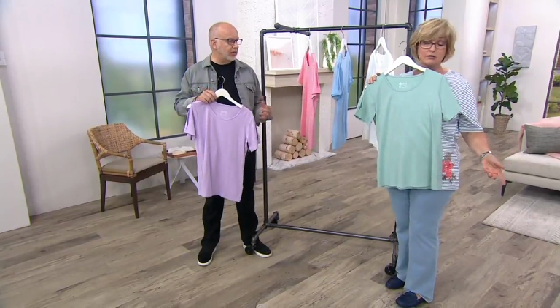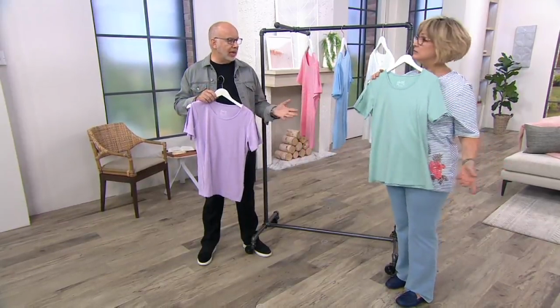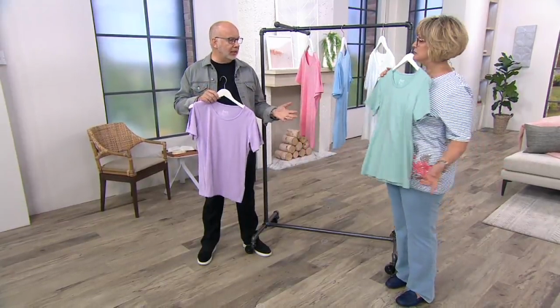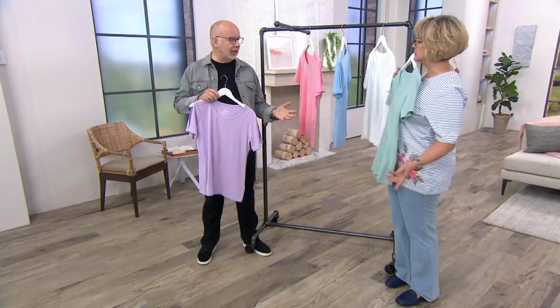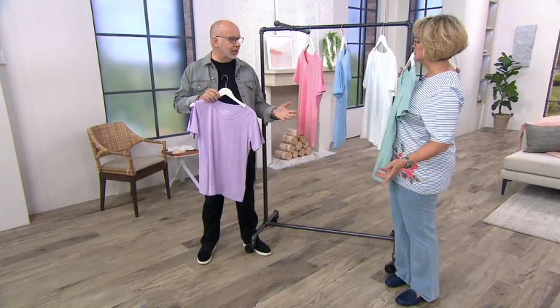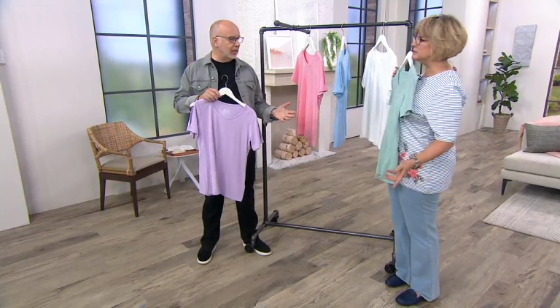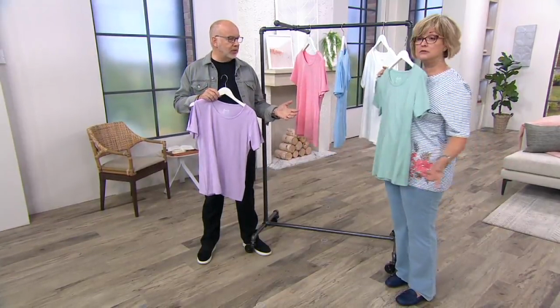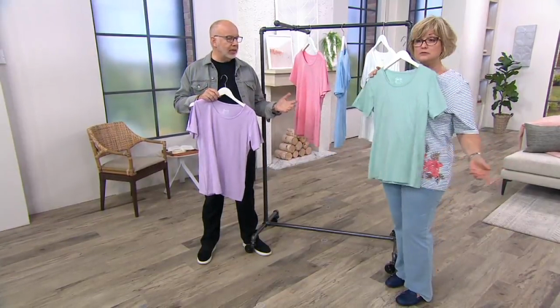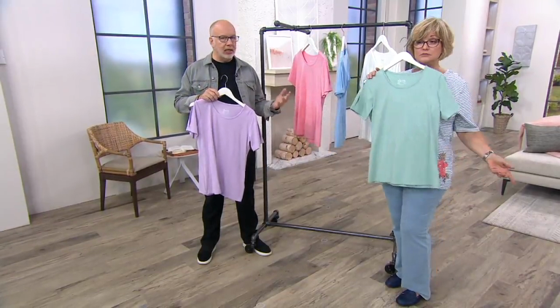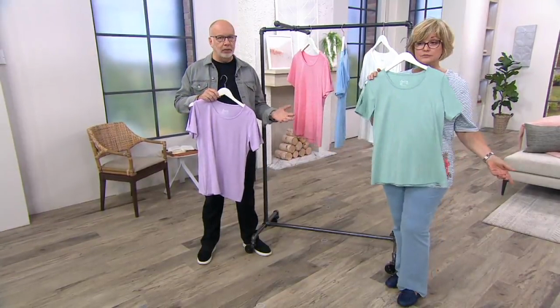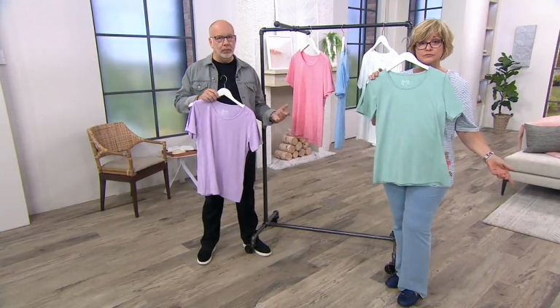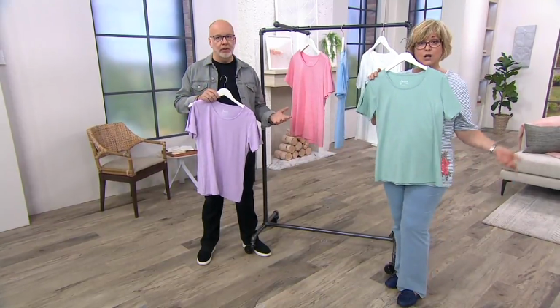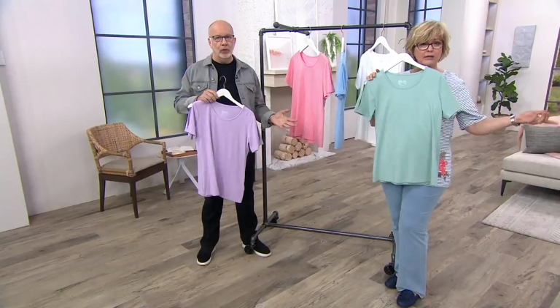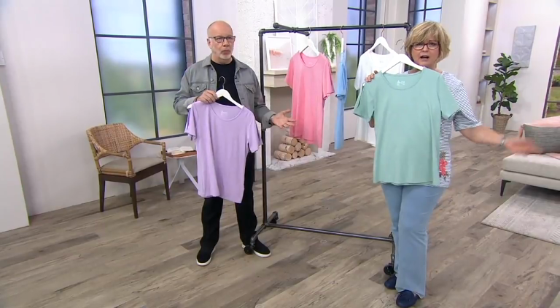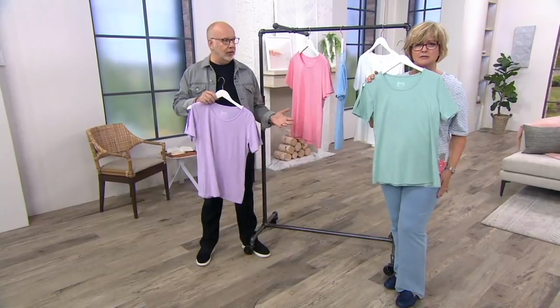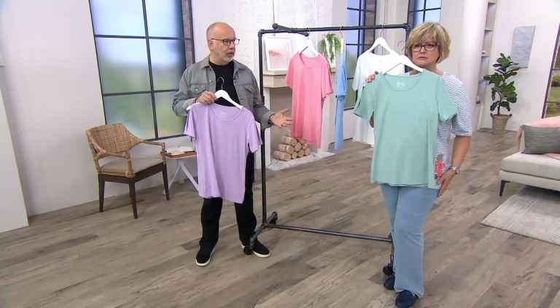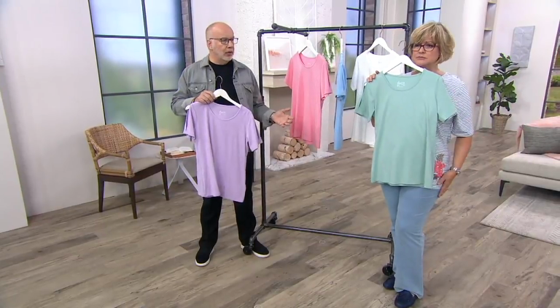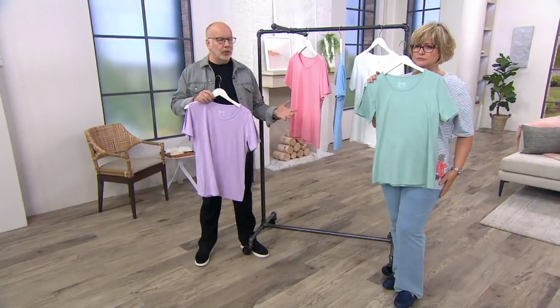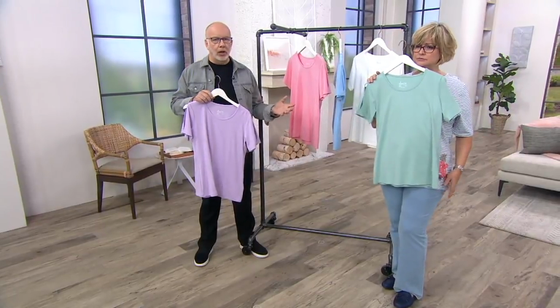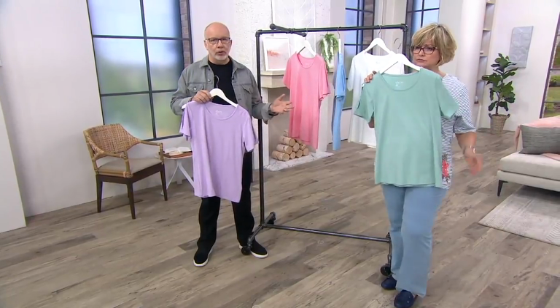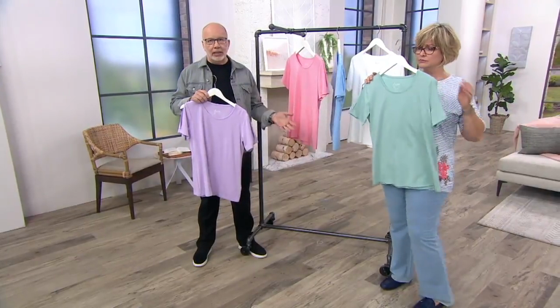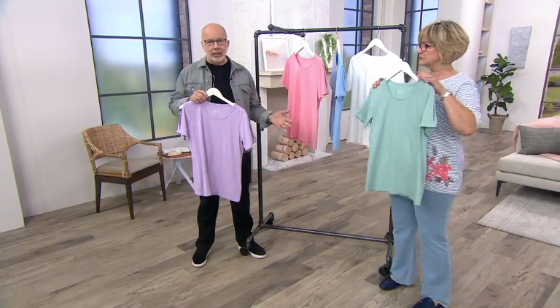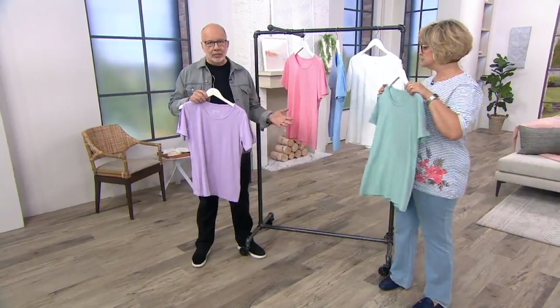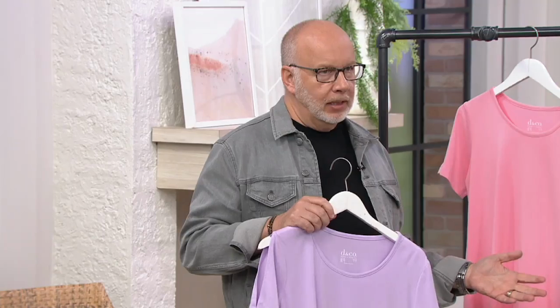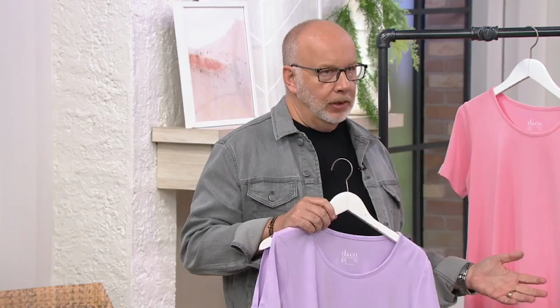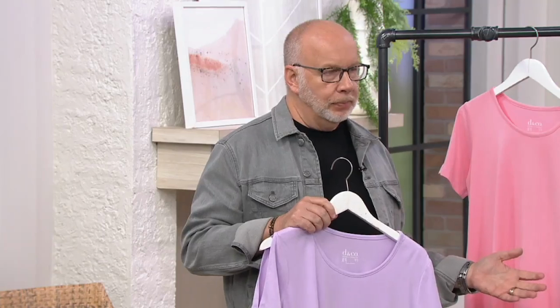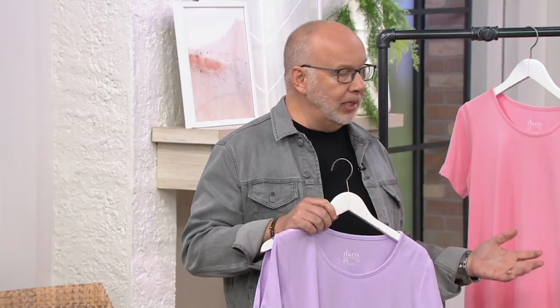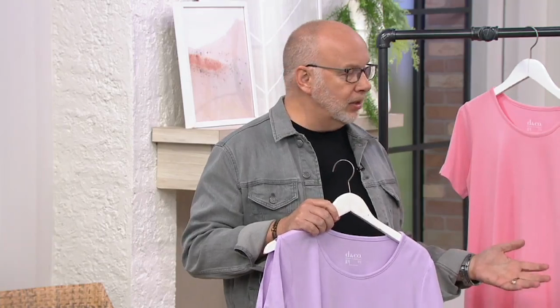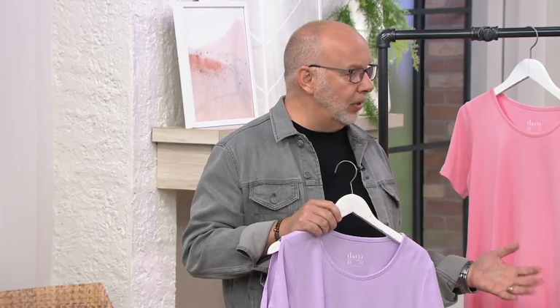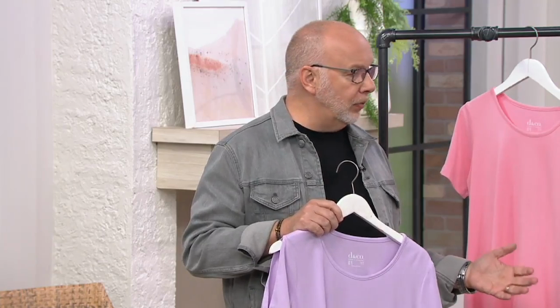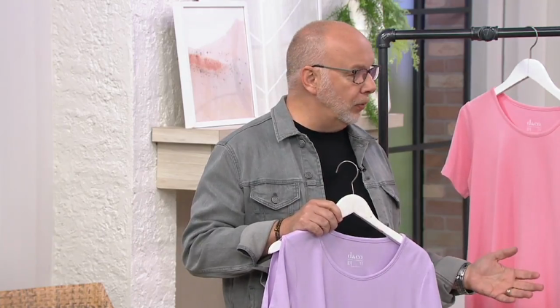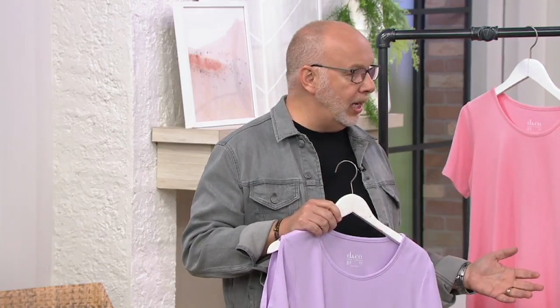The reality is we still got a couple more months of warm weather, so you're getting something at a really good price to start wearing right away.